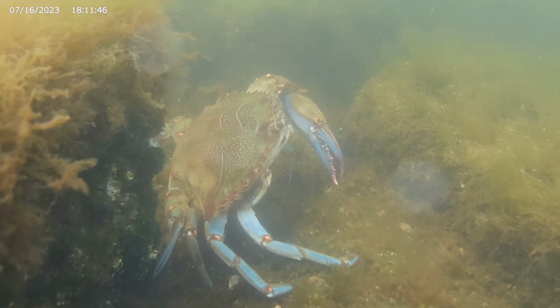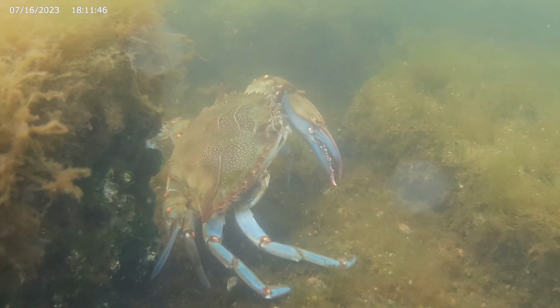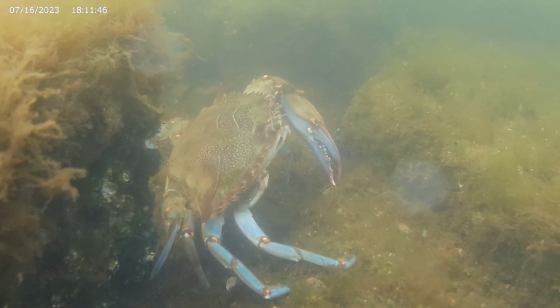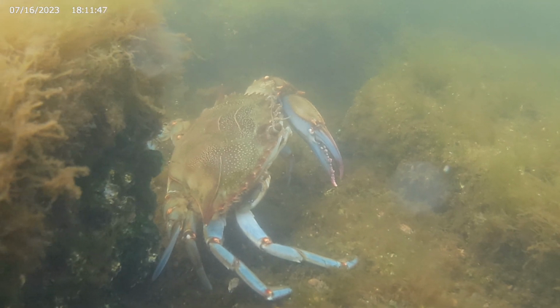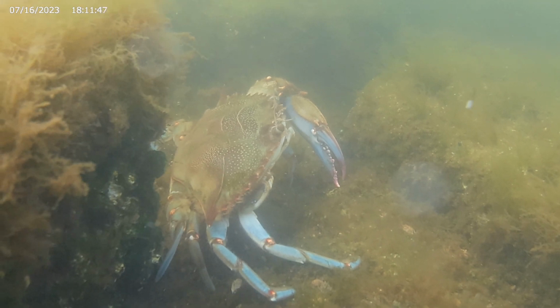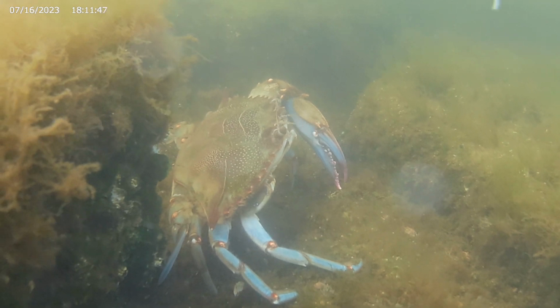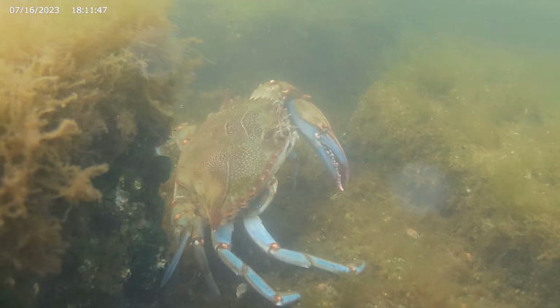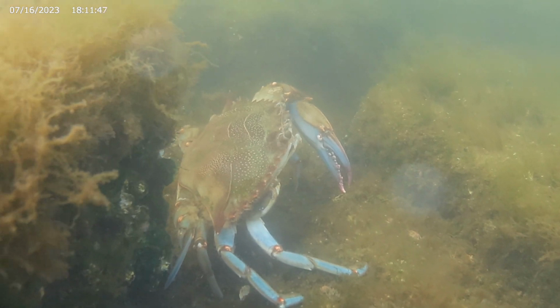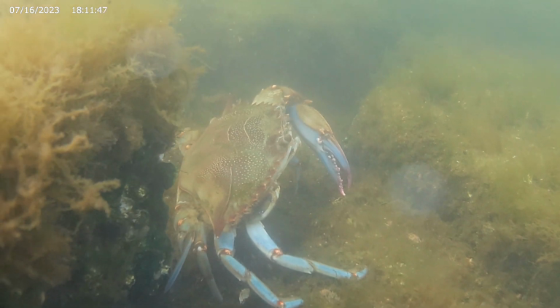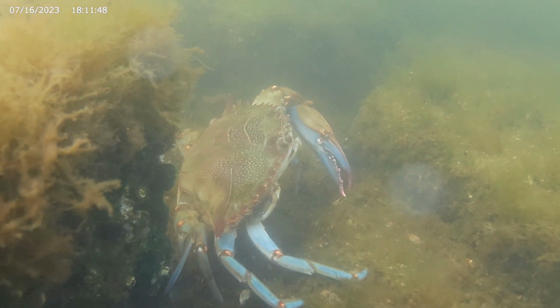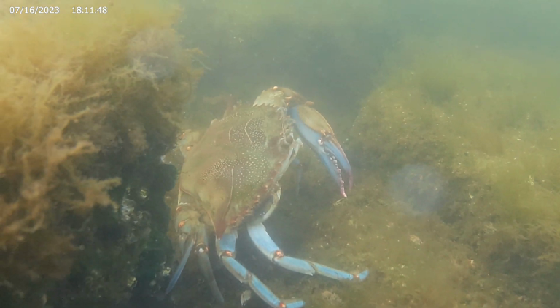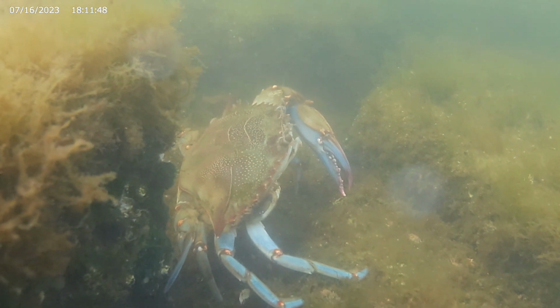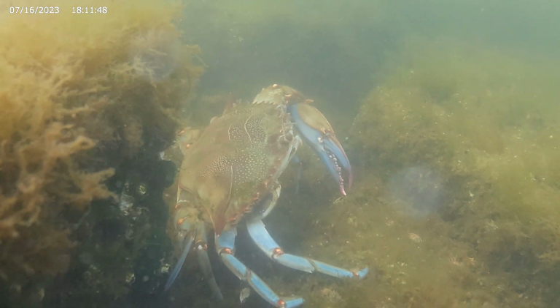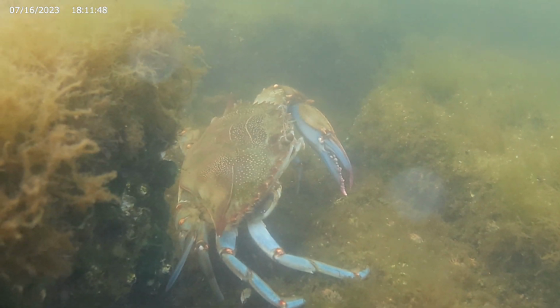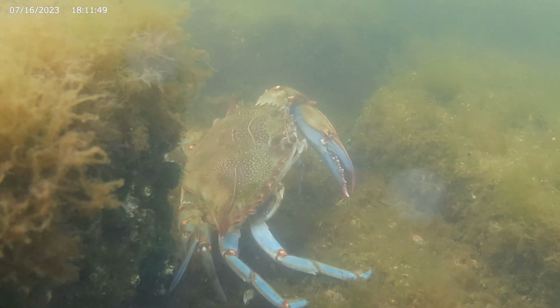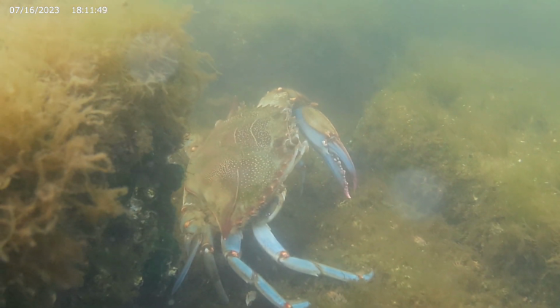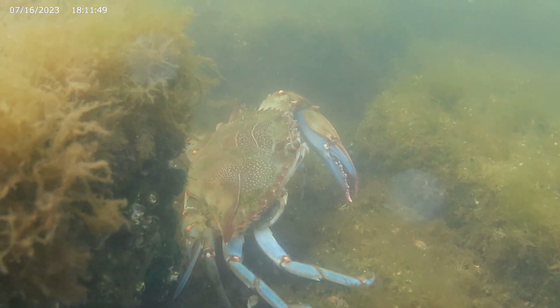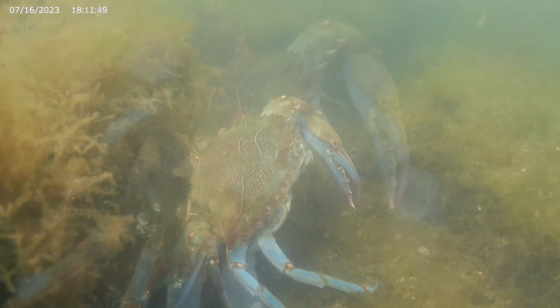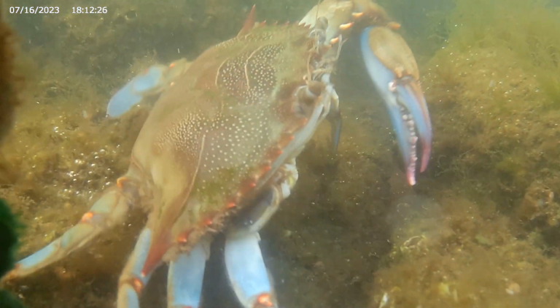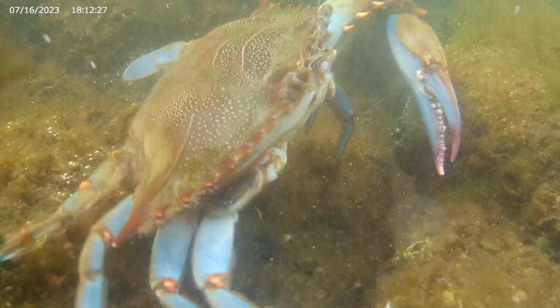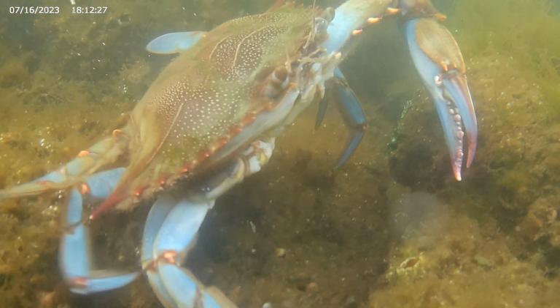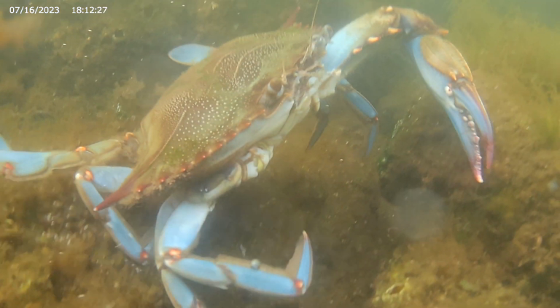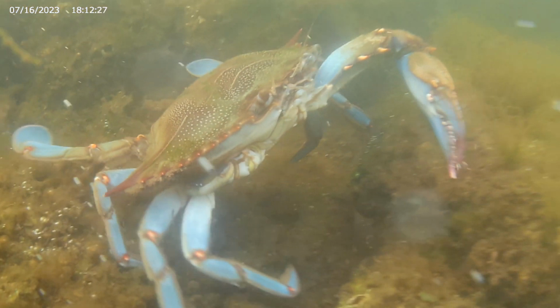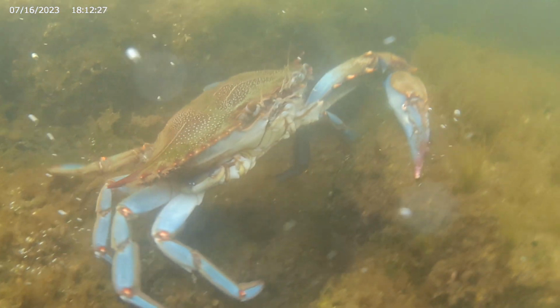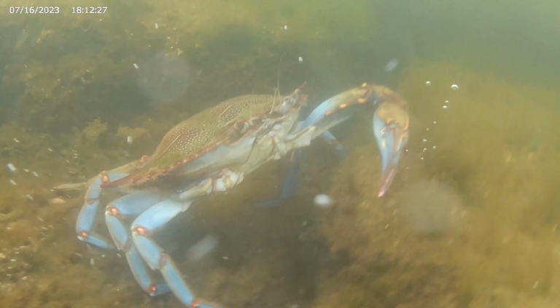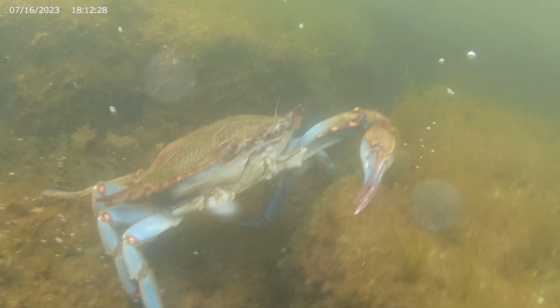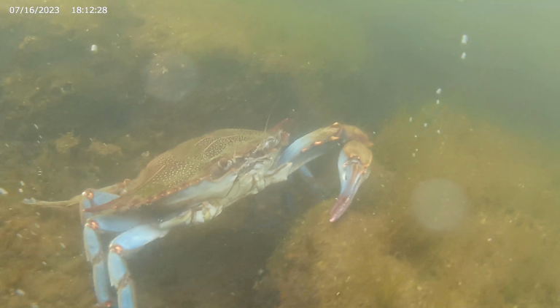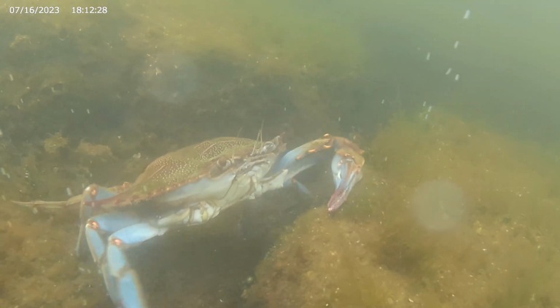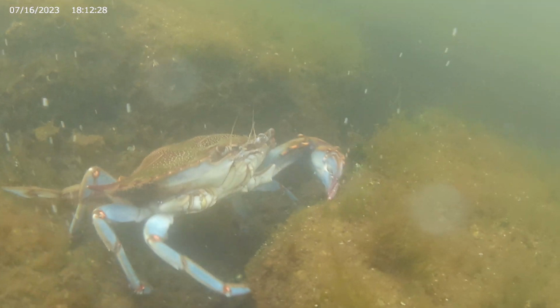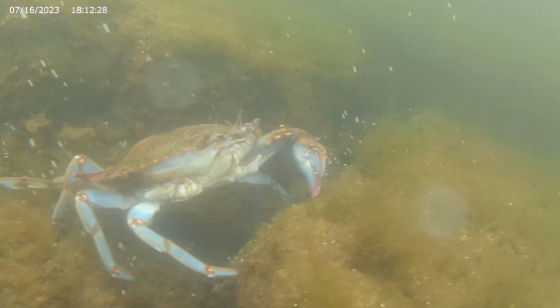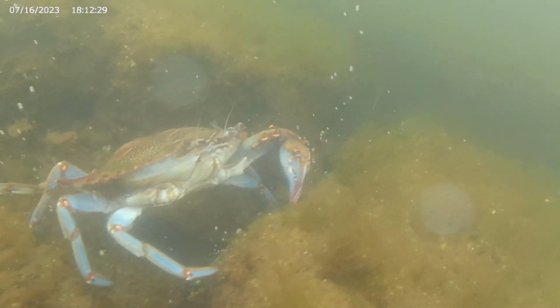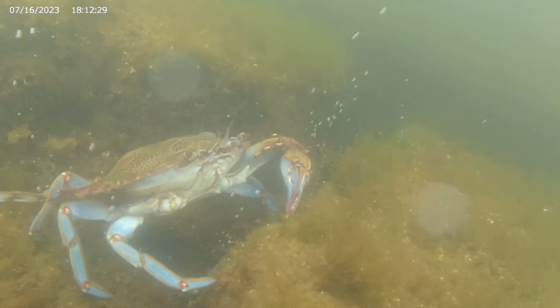Like the harbor itself, the blue crabs are resilient. It will grow back.